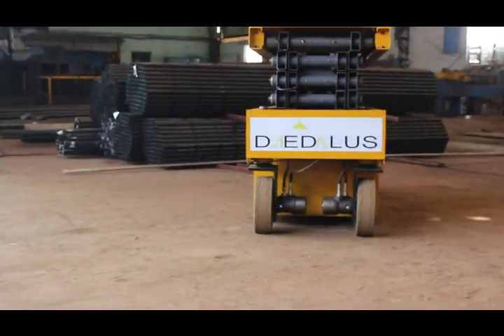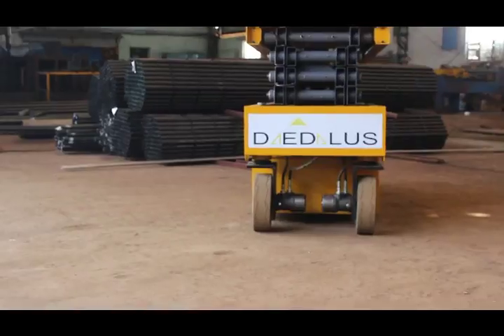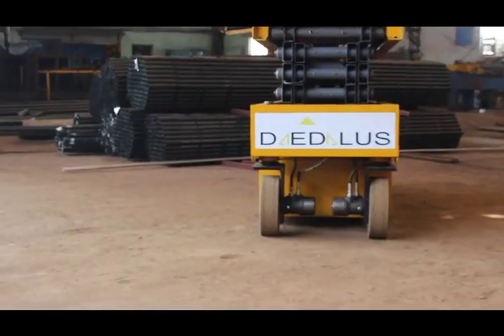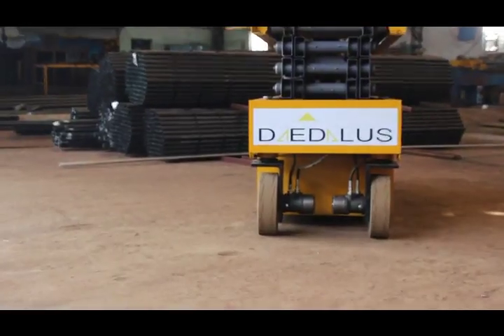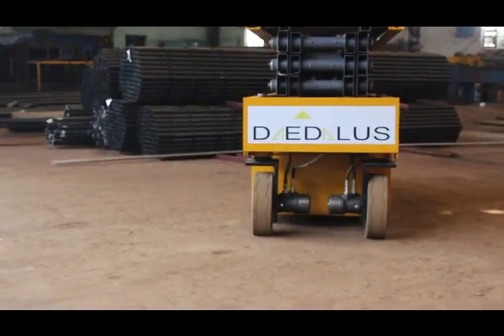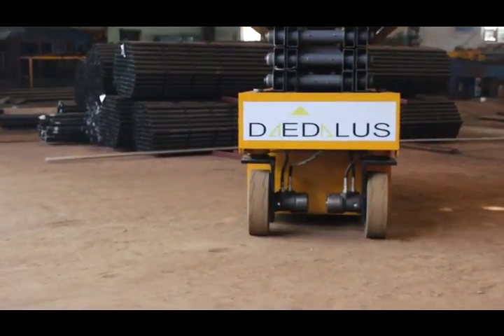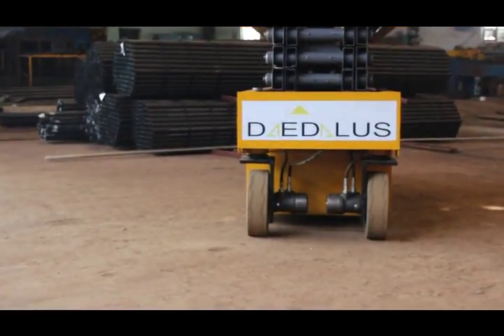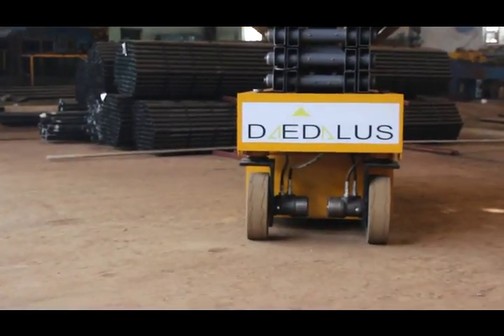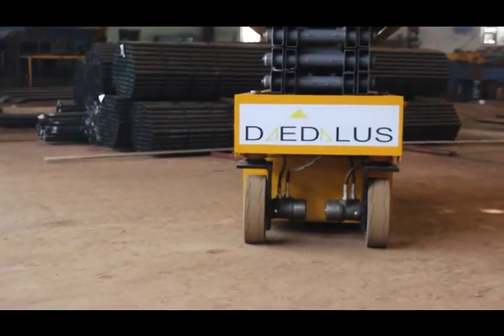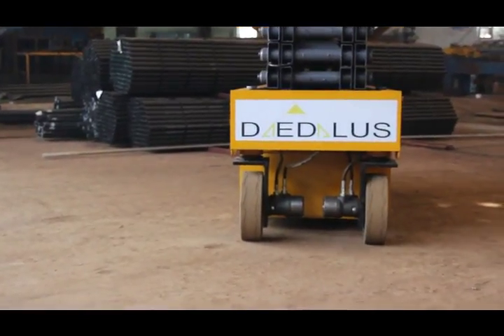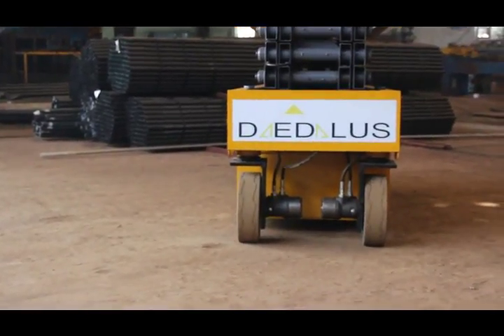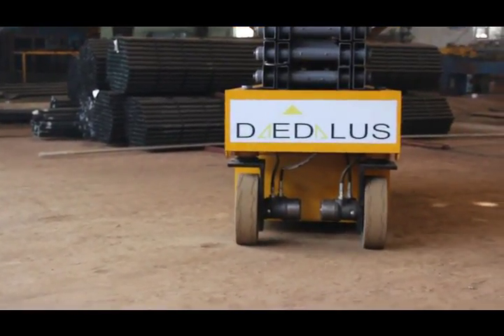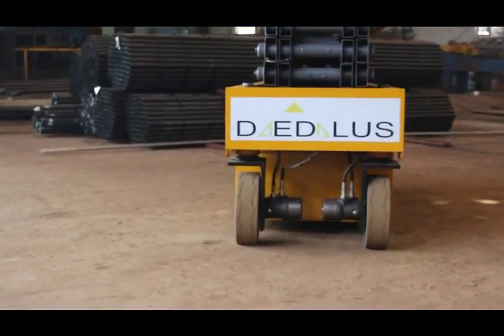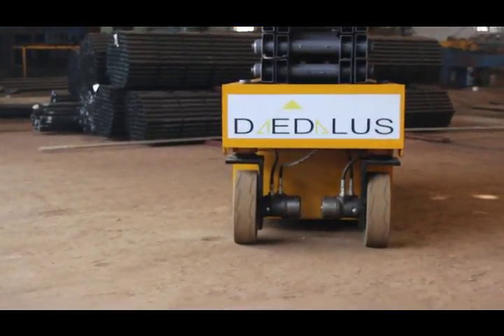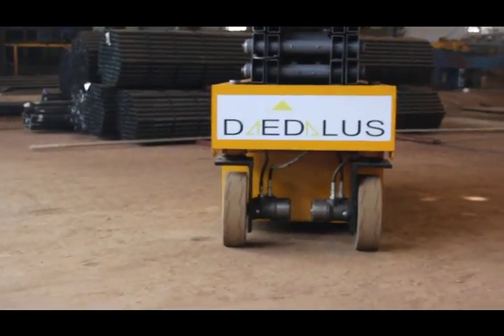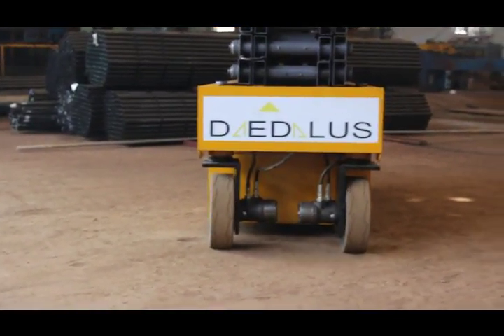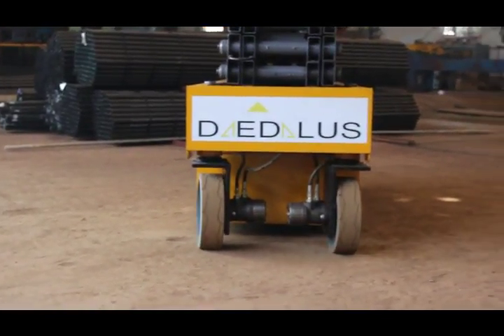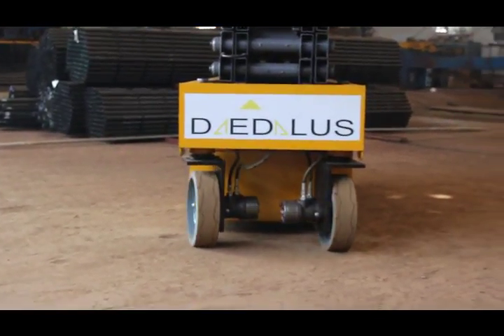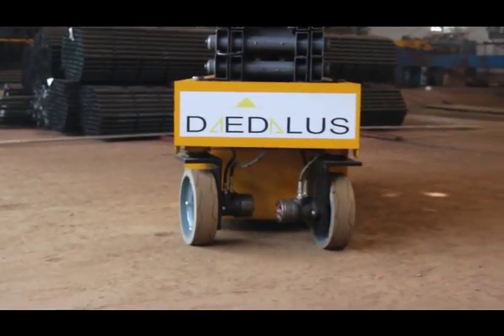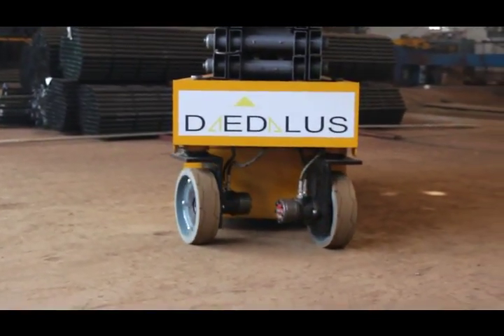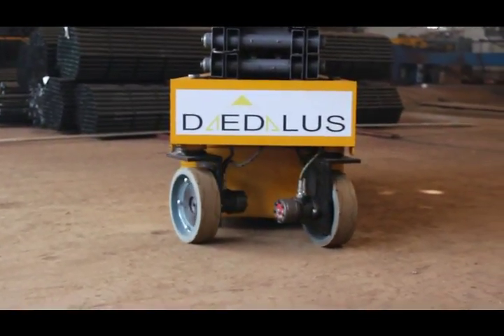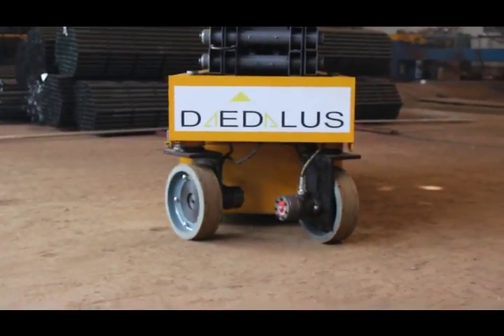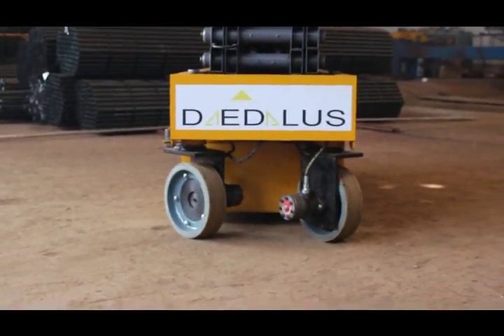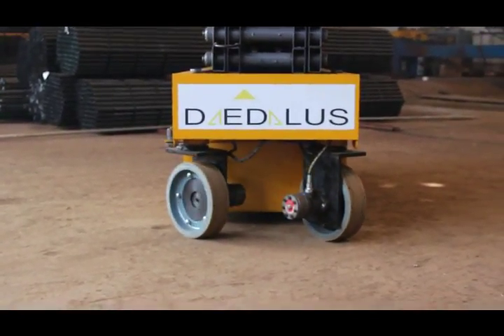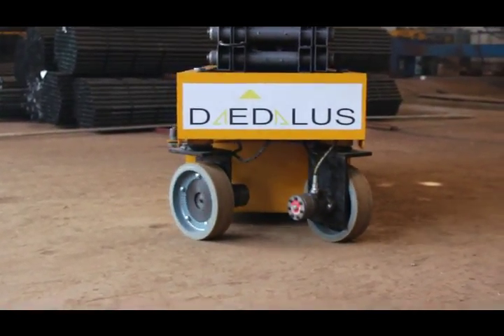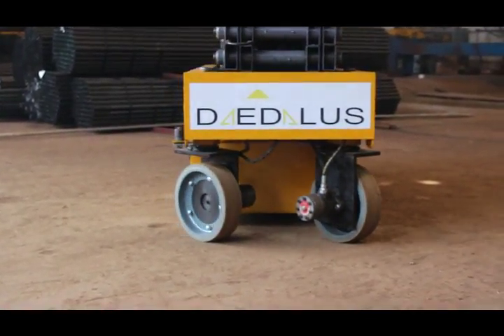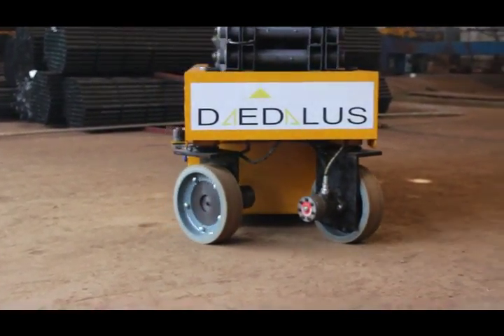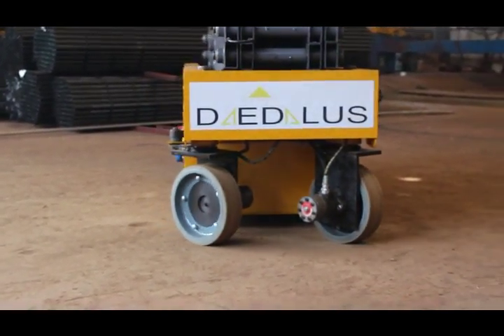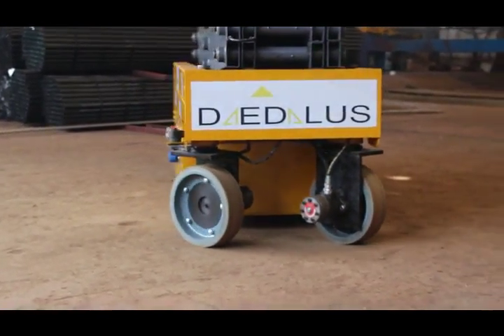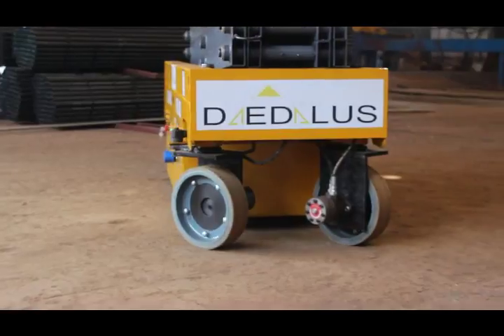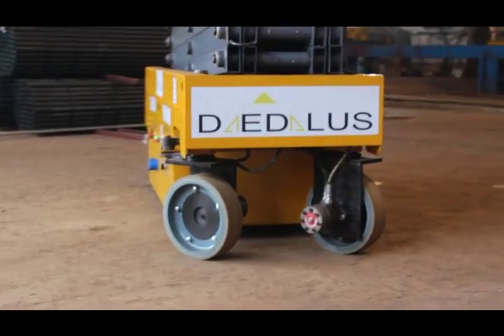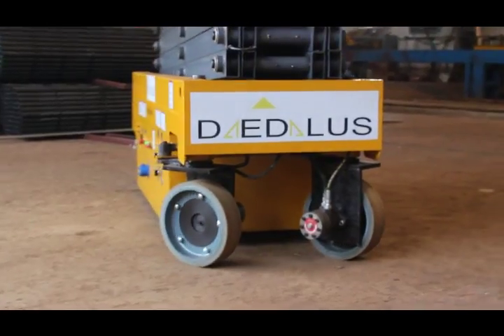Welcome to Daedalus Lift and Access Equipments Private Limited — we take you to heights.